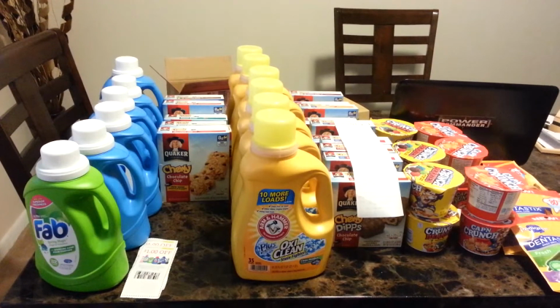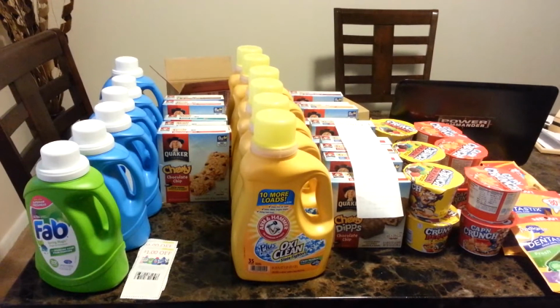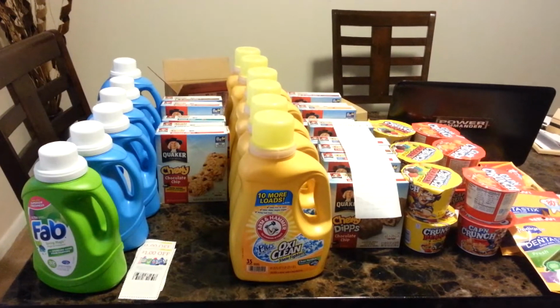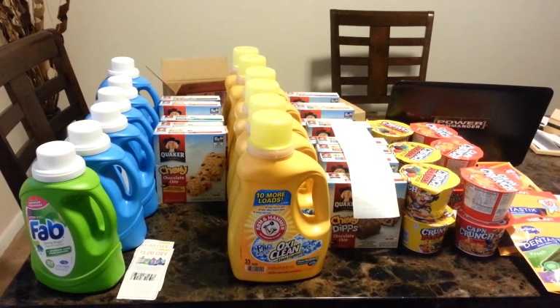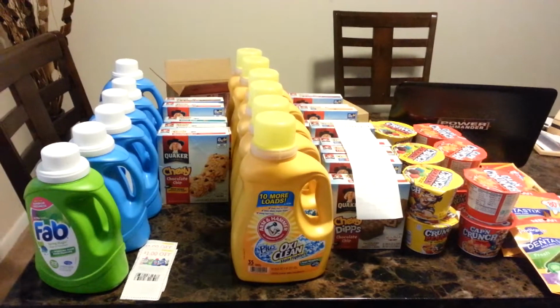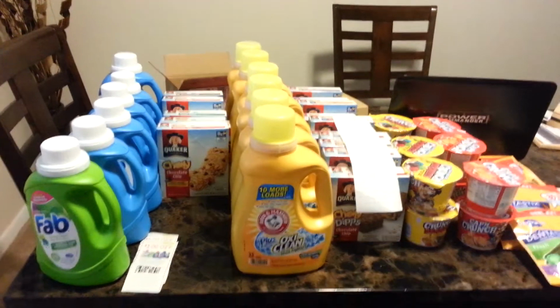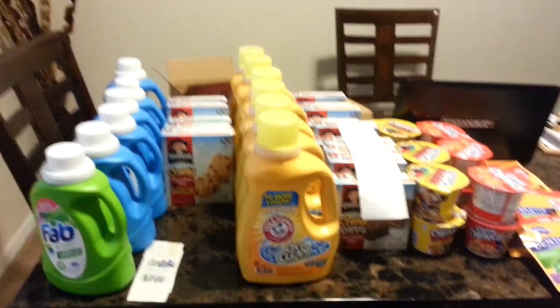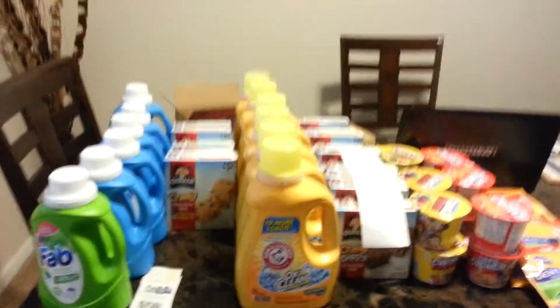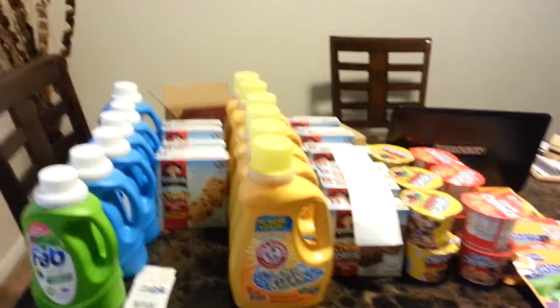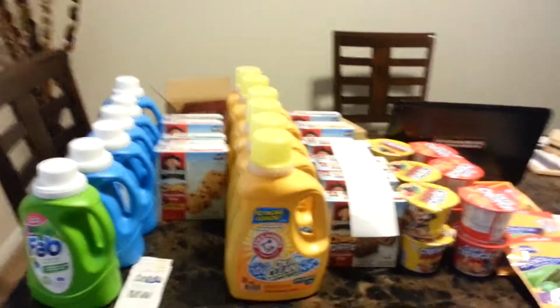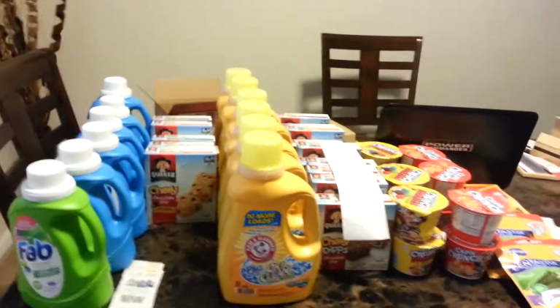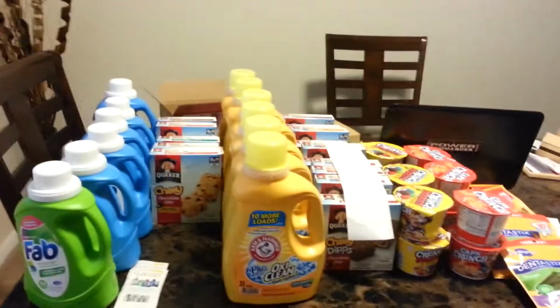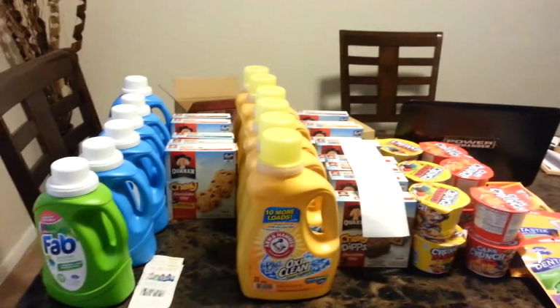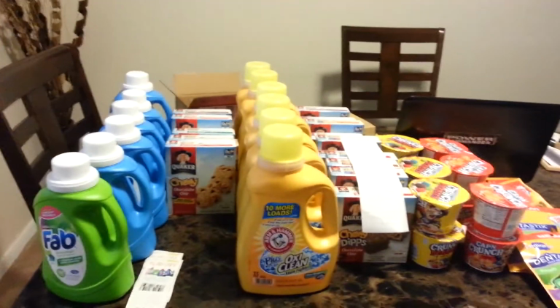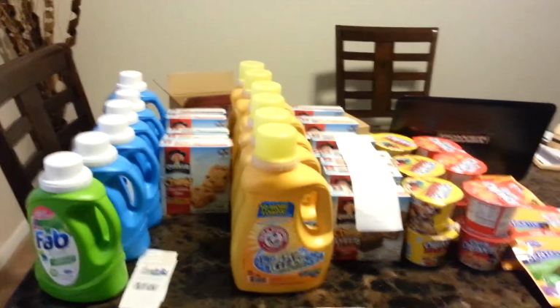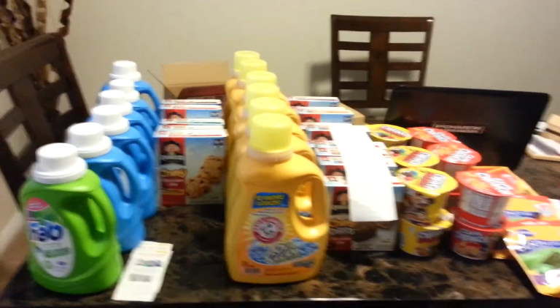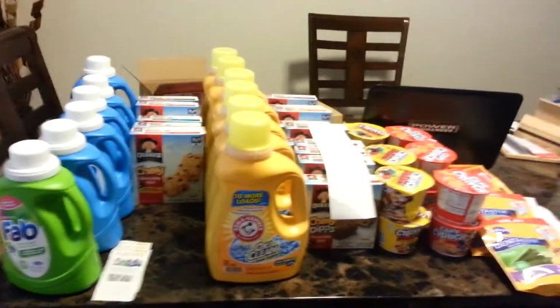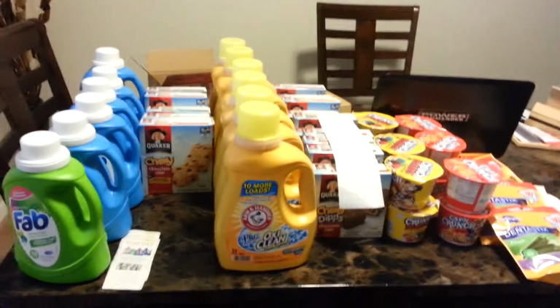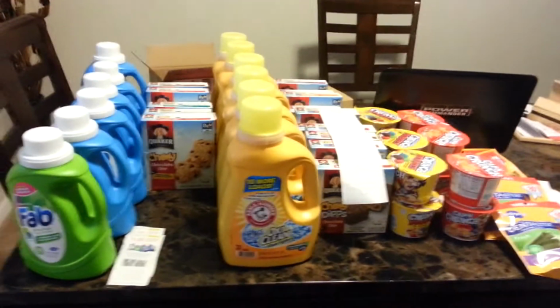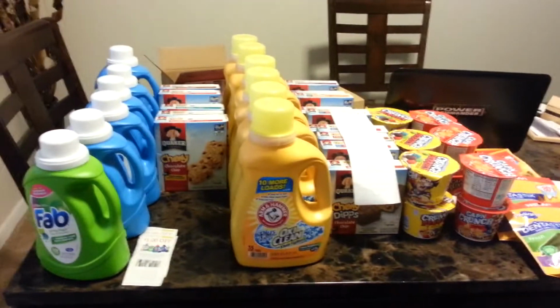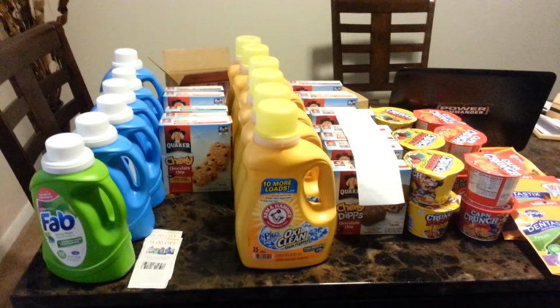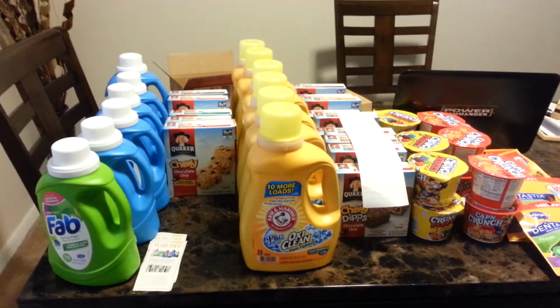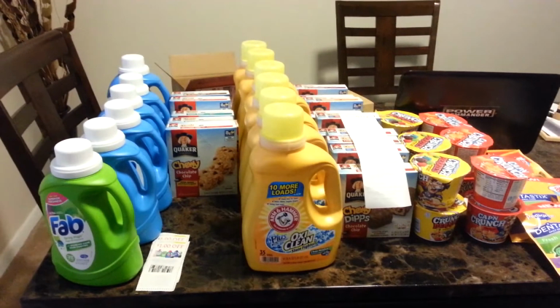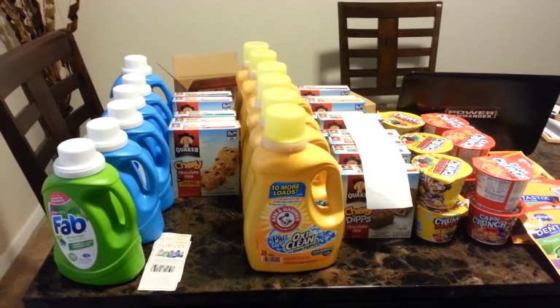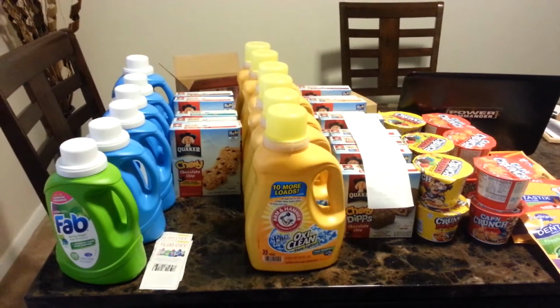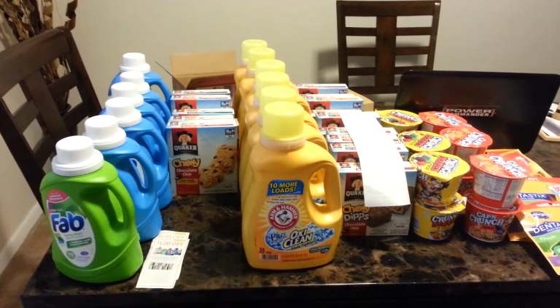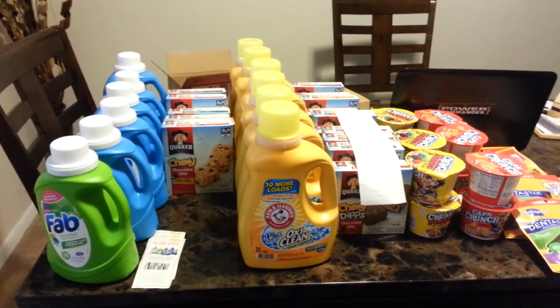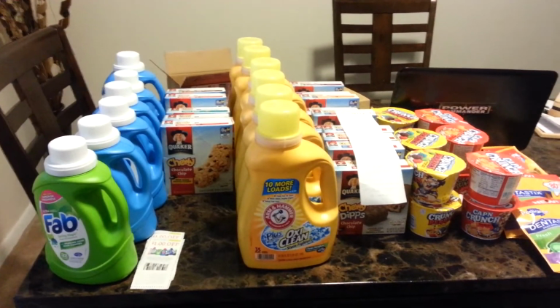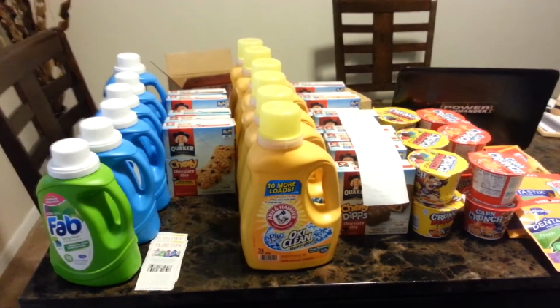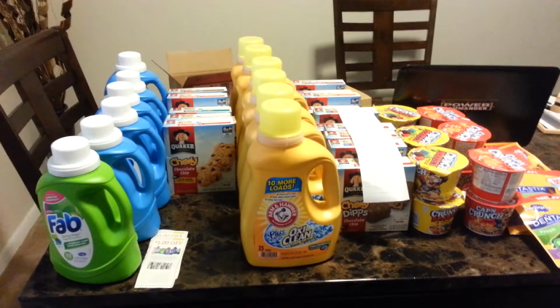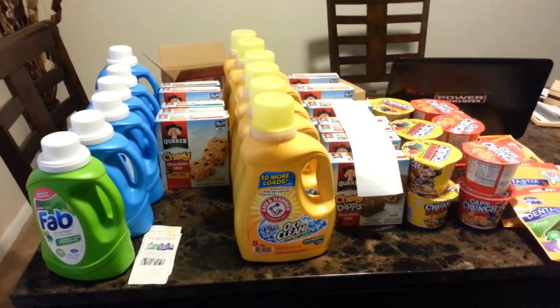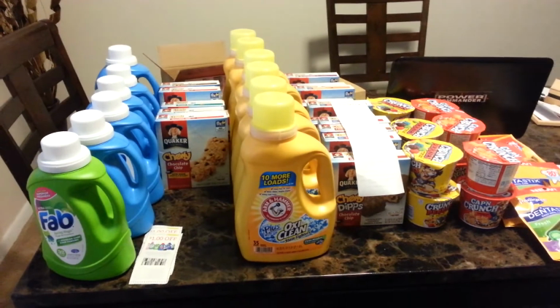Hello everyone, this is Rosanna with my do-it-all channel. Here's a quick video for my Publix haul today.